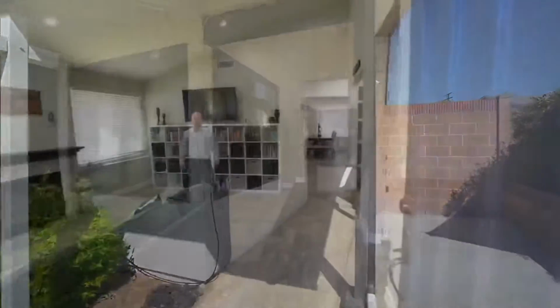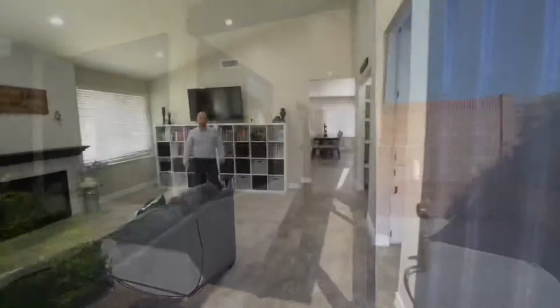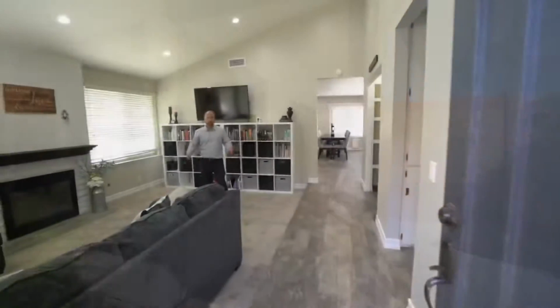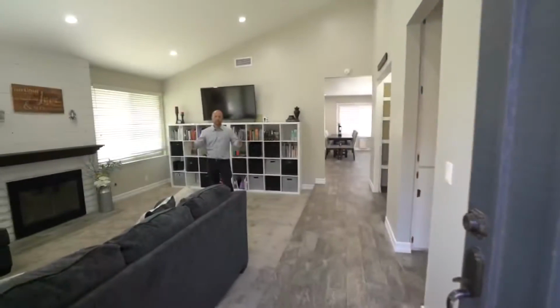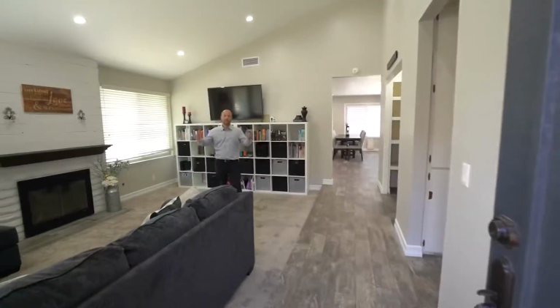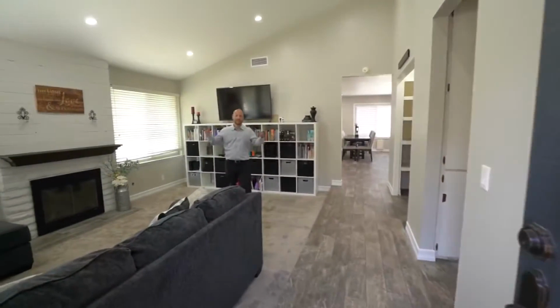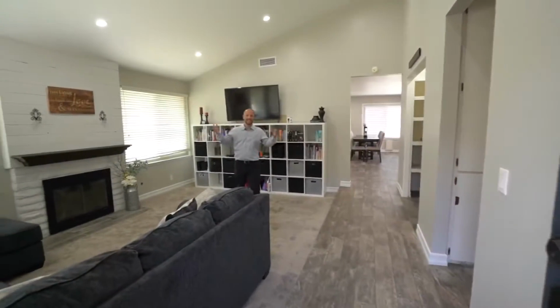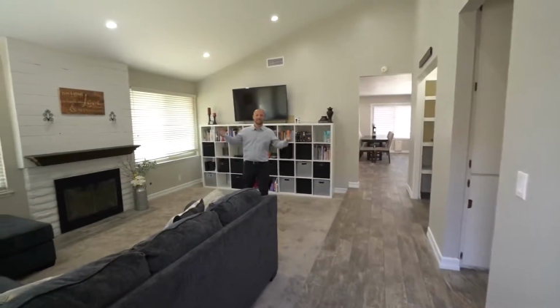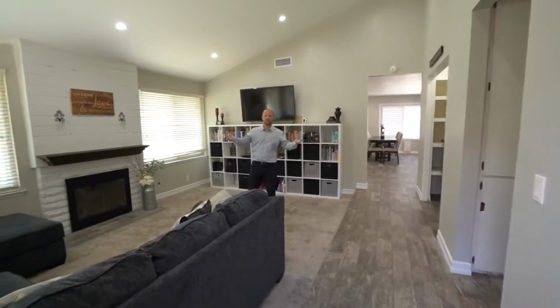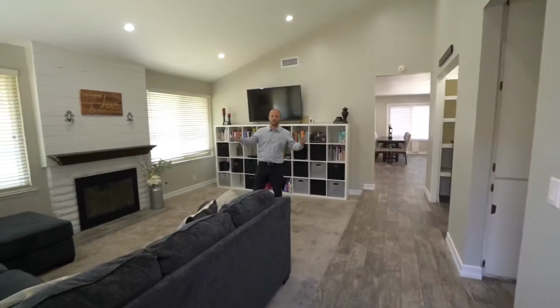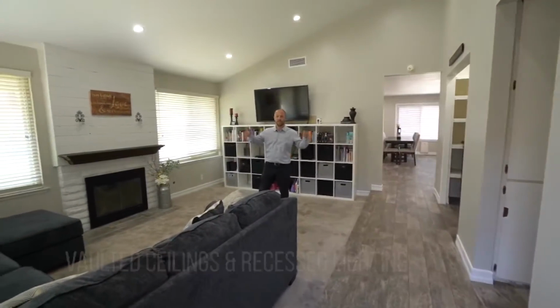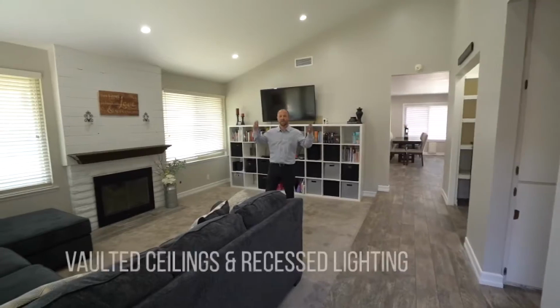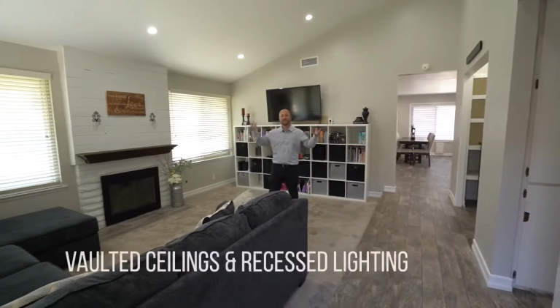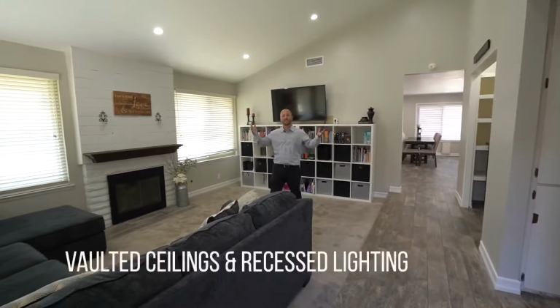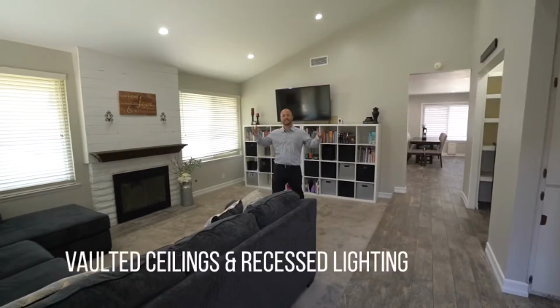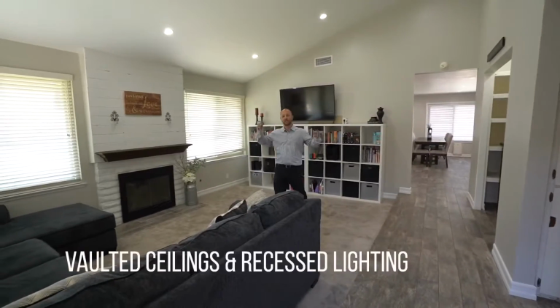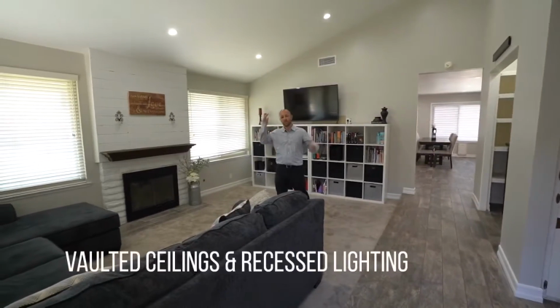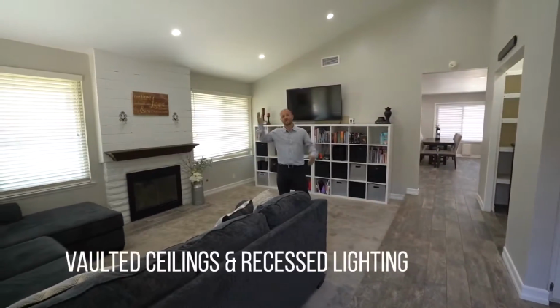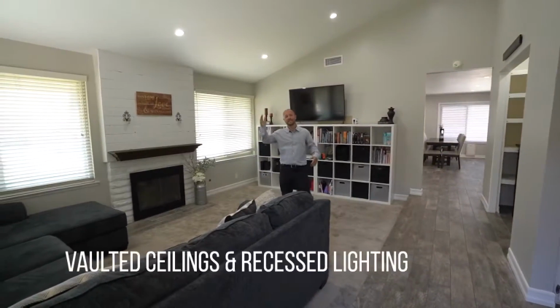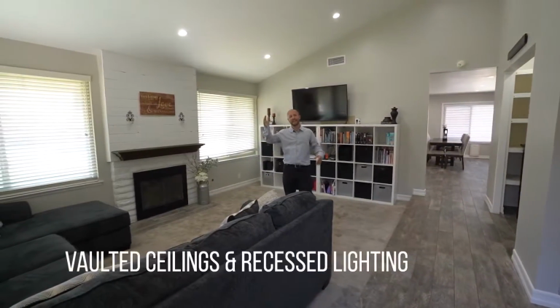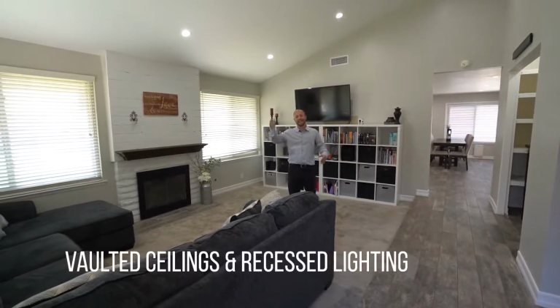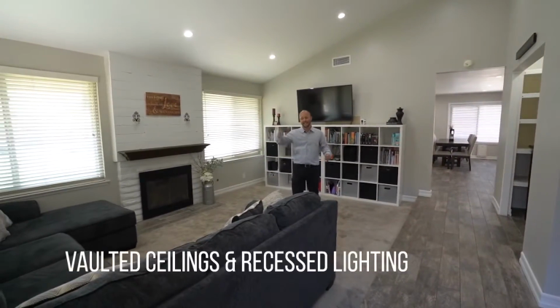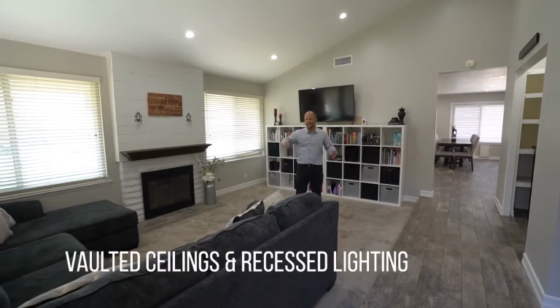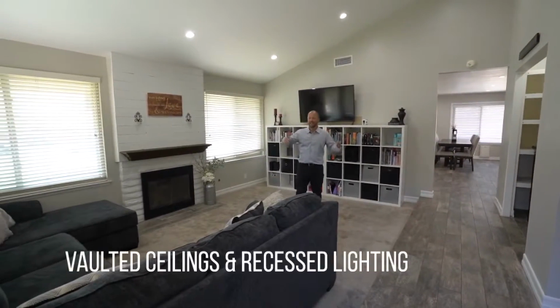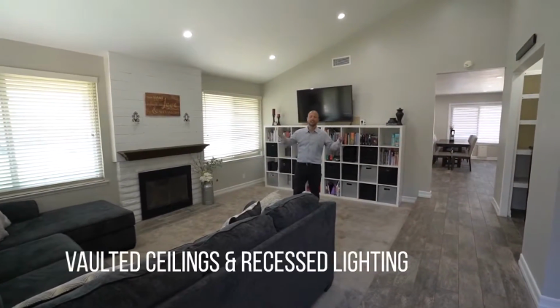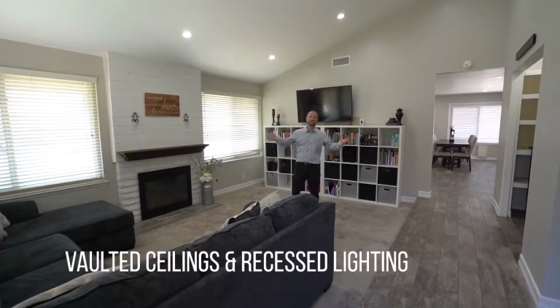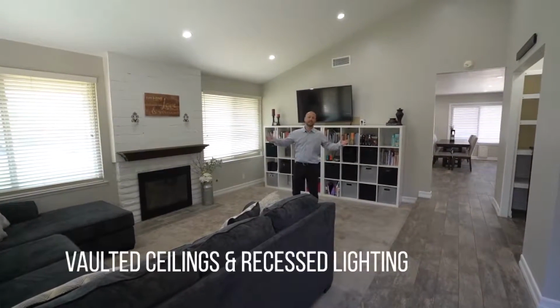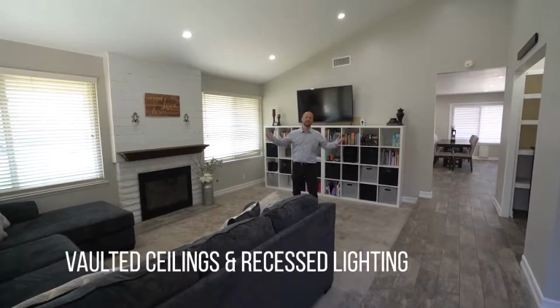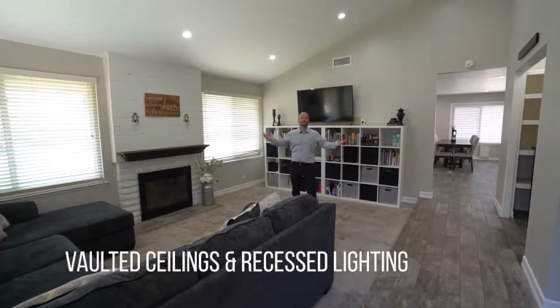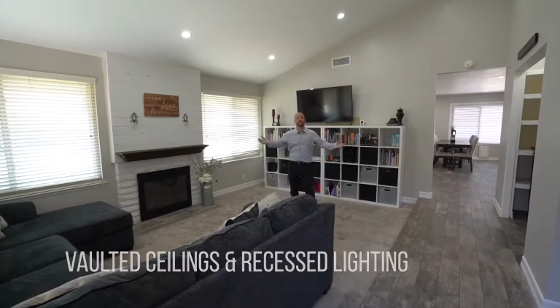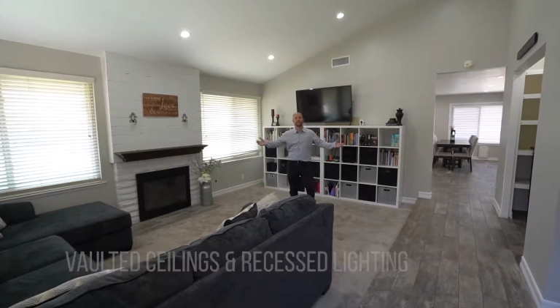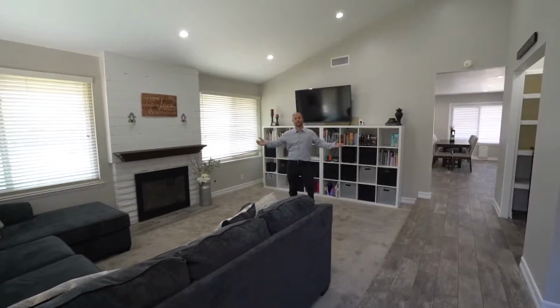As we come into the living room, we have vaulted ceilings with recessed lighting and lots of space to entertain your family.